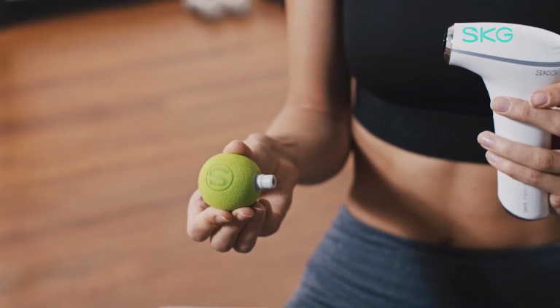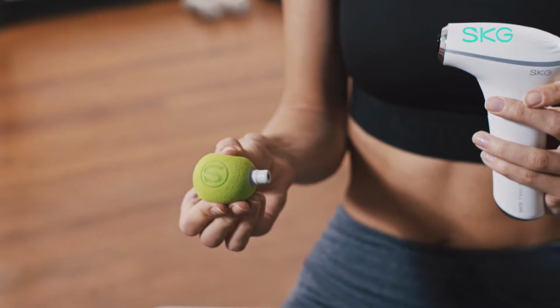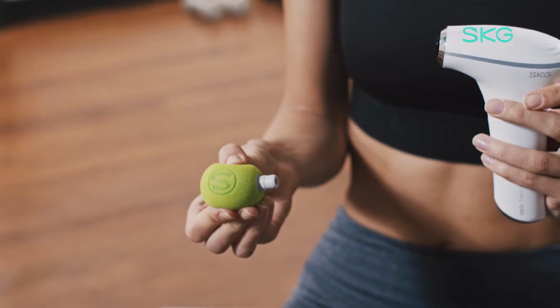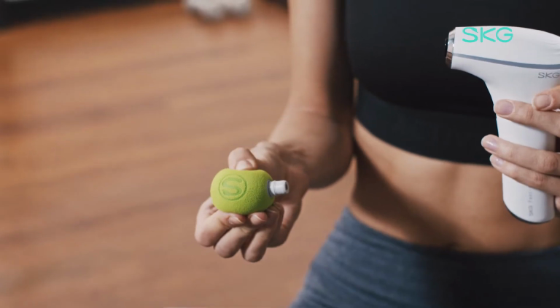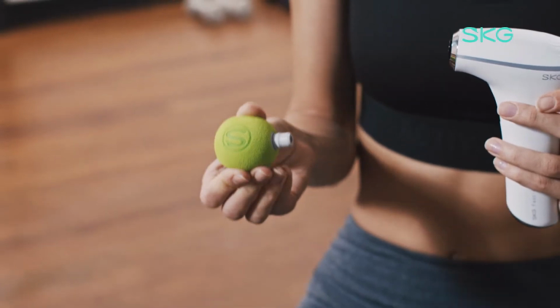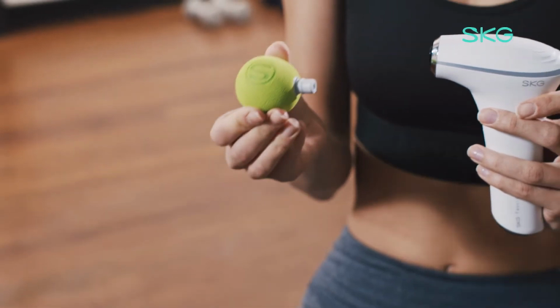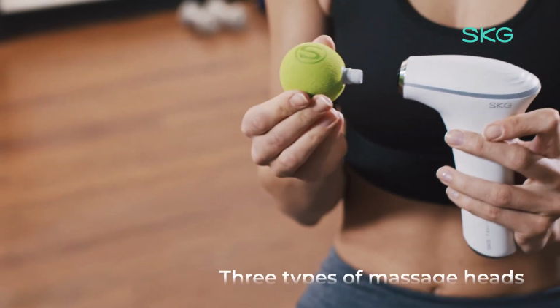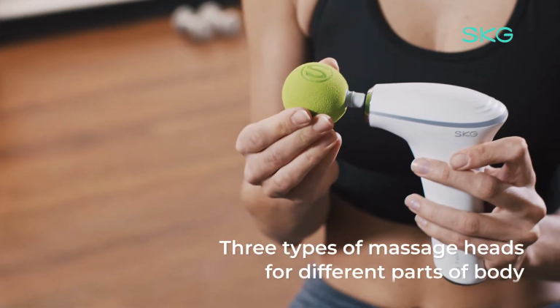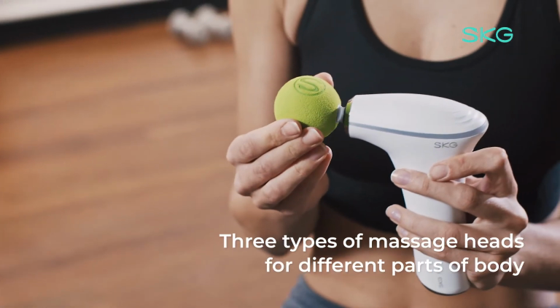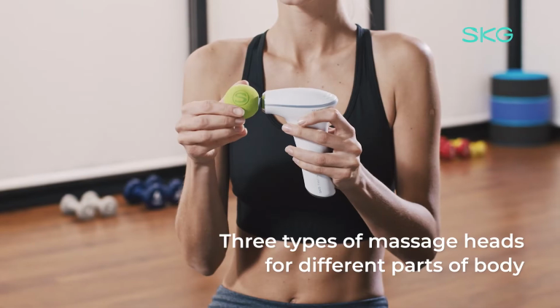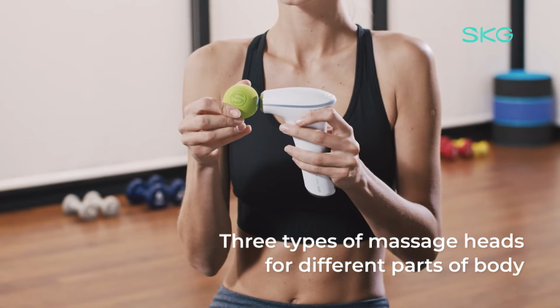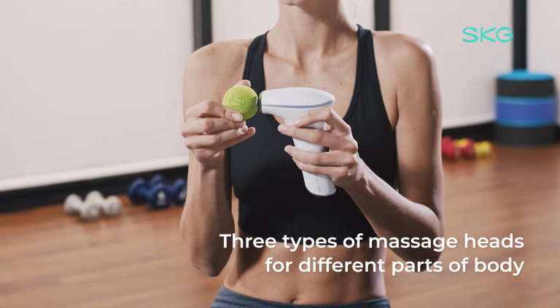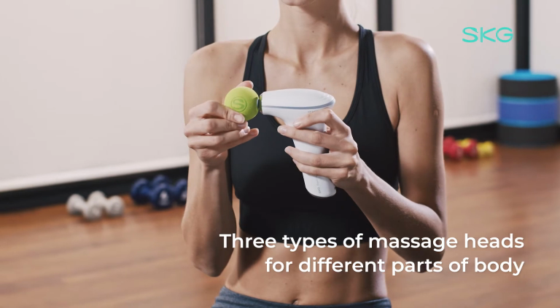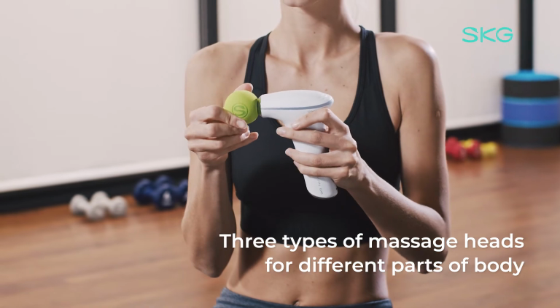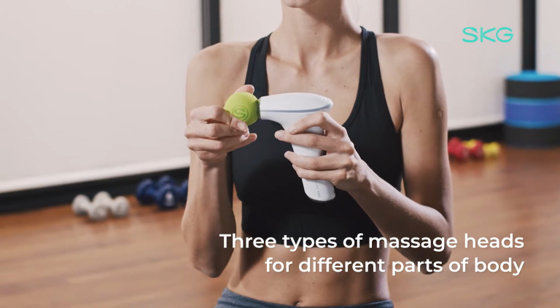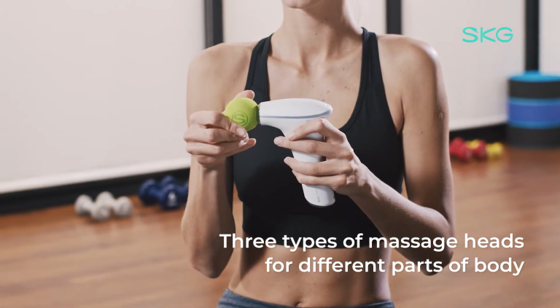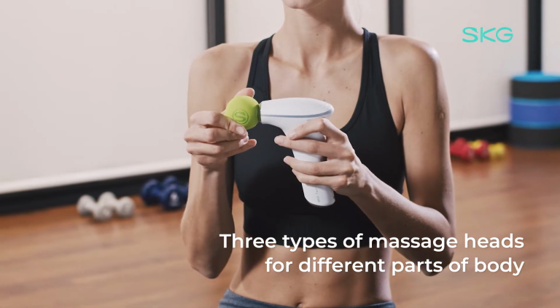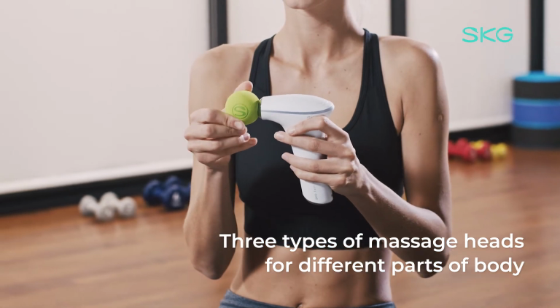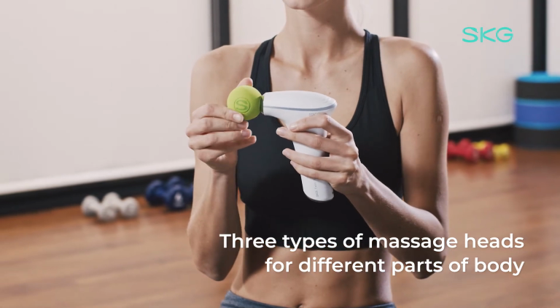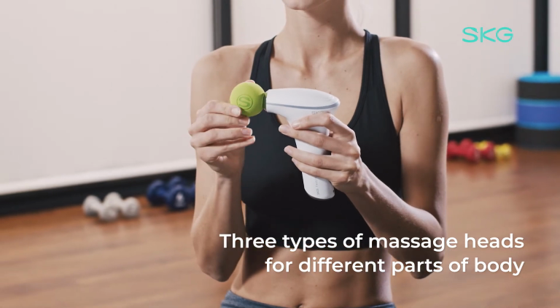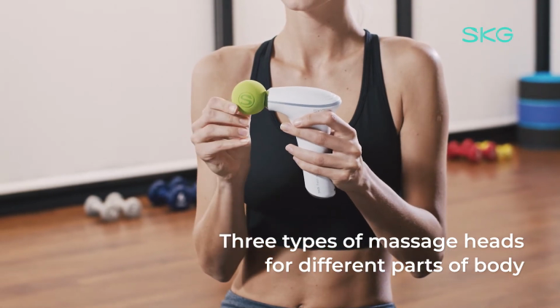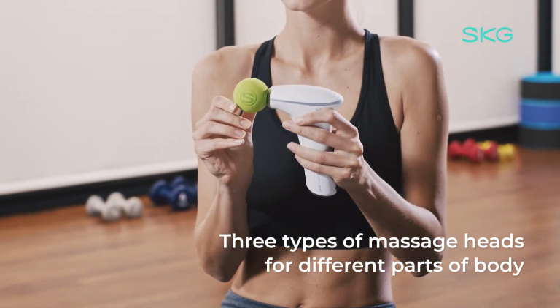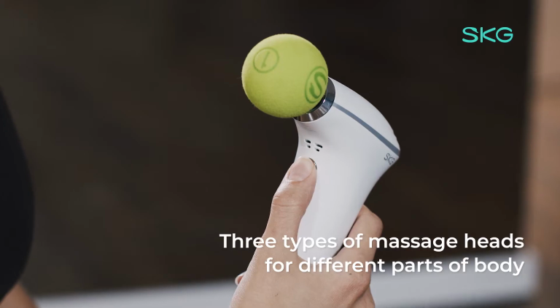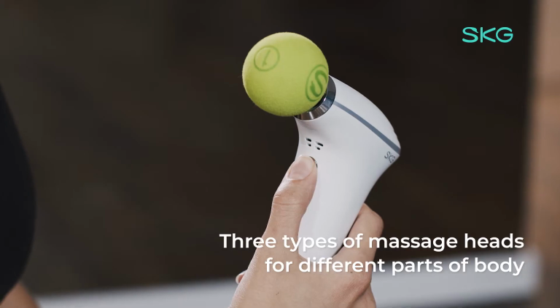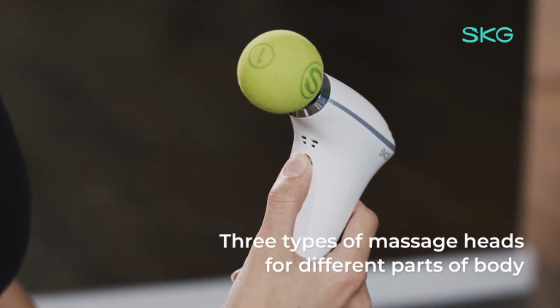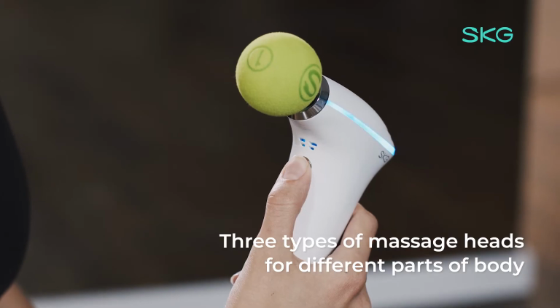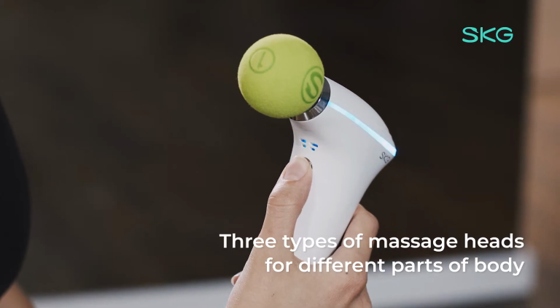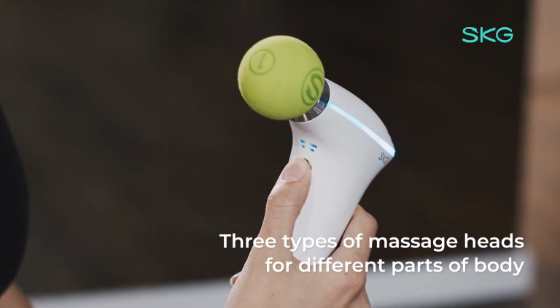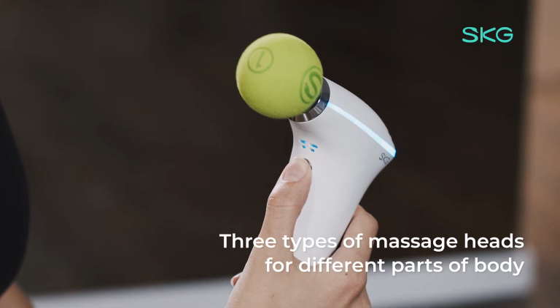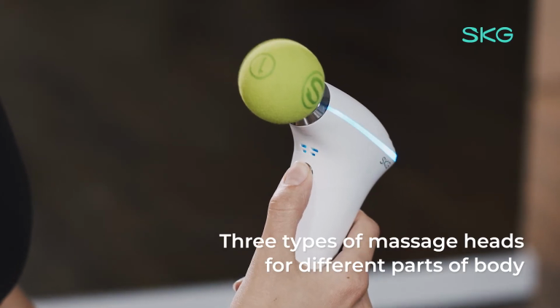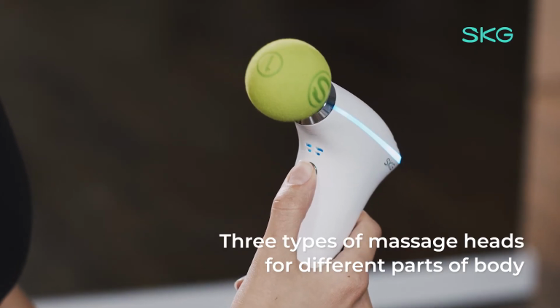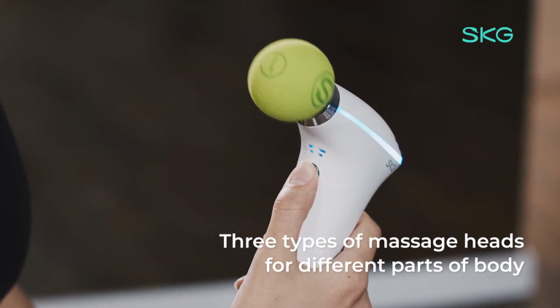The SKG F5 has 3 types of massage heads to meet the relaxation needs of different parts of your body.